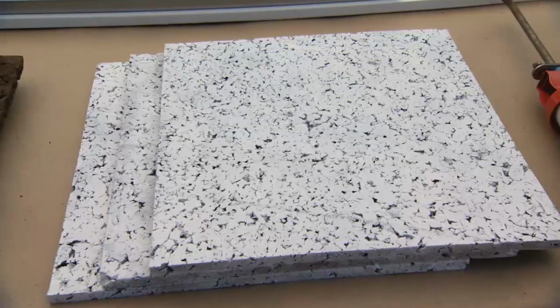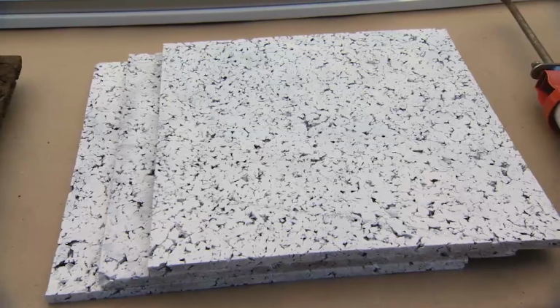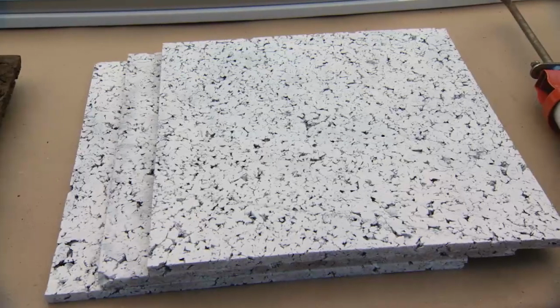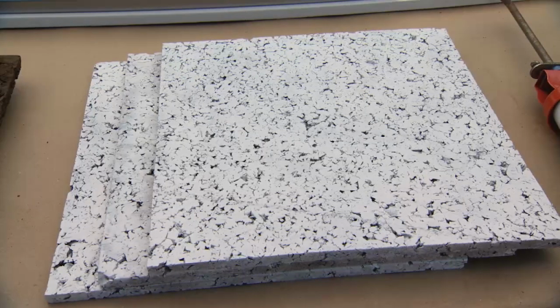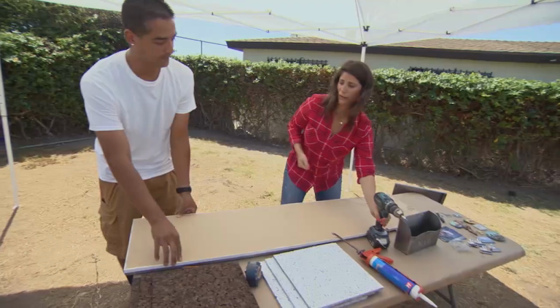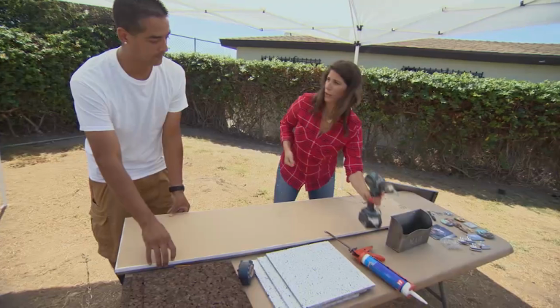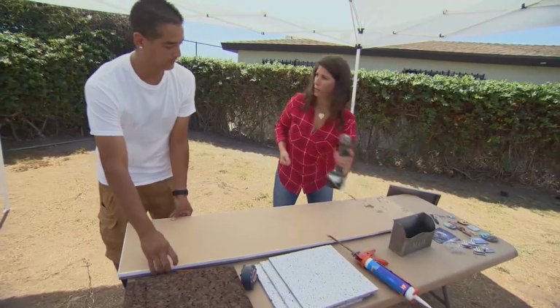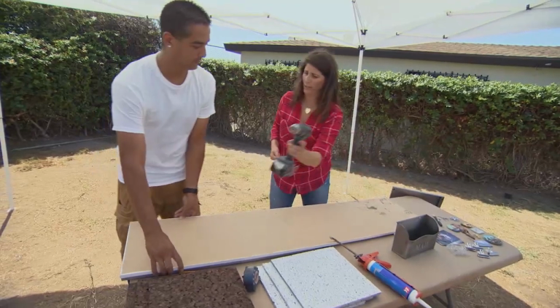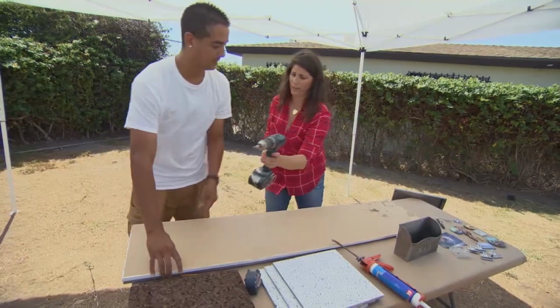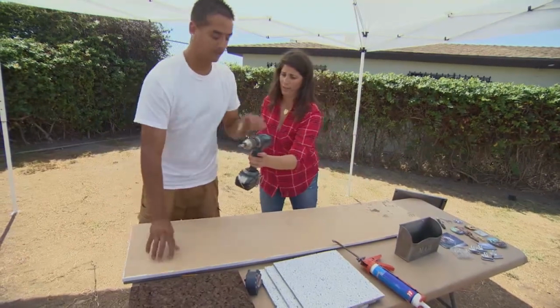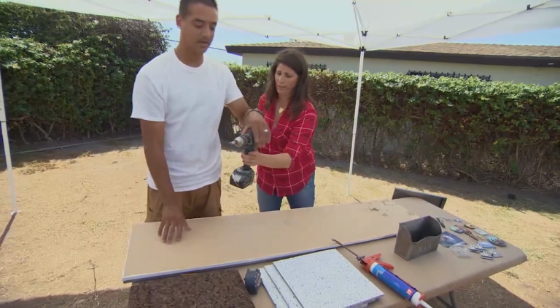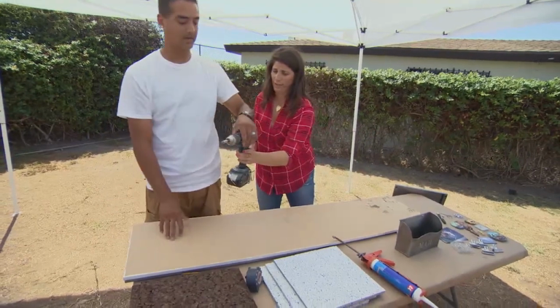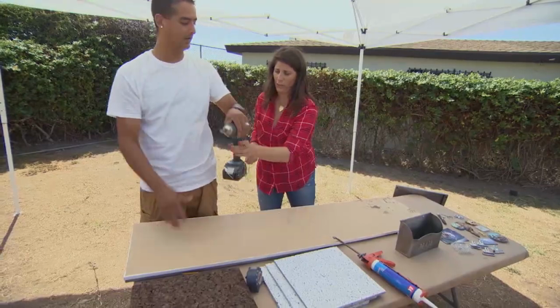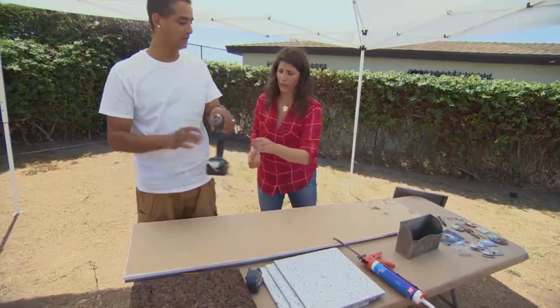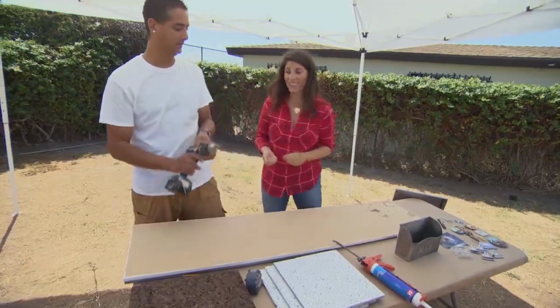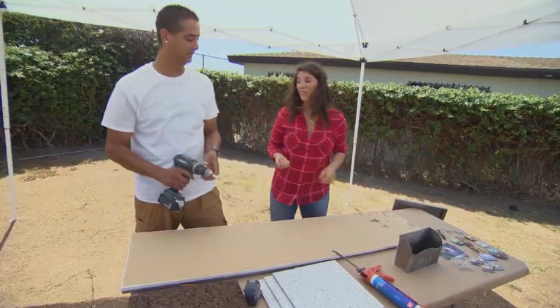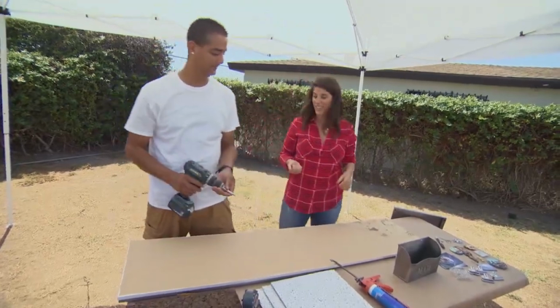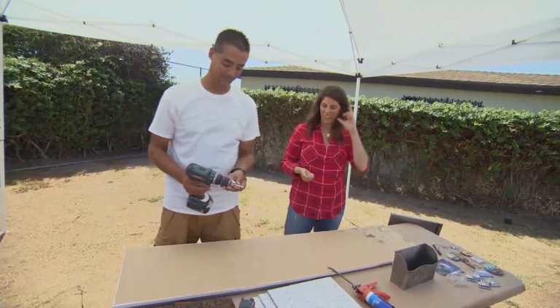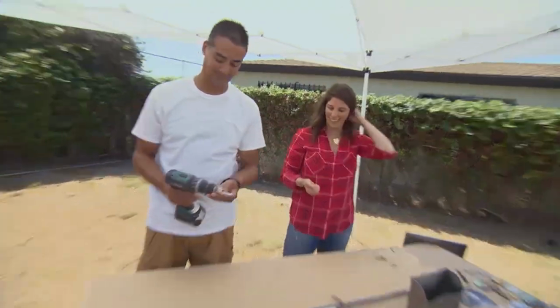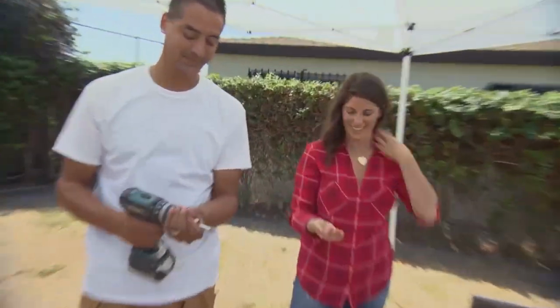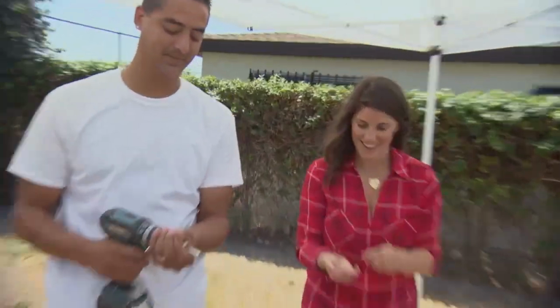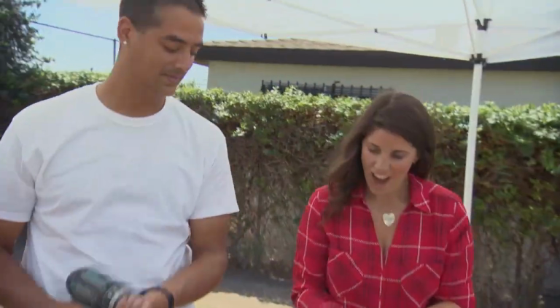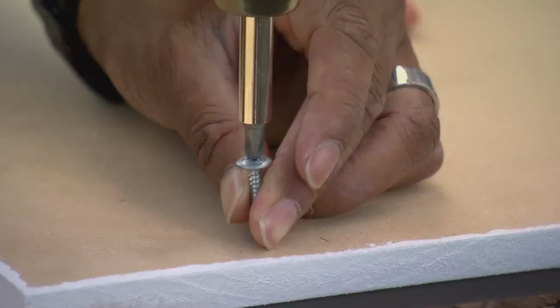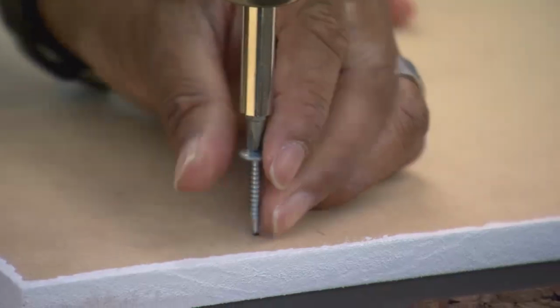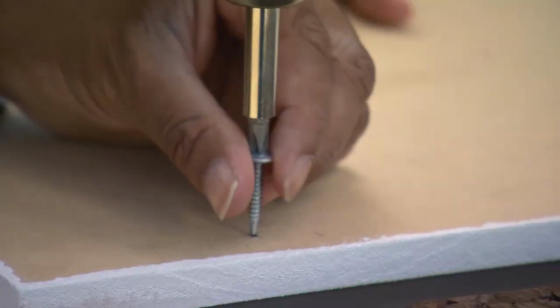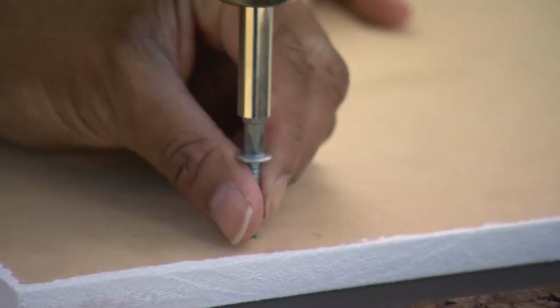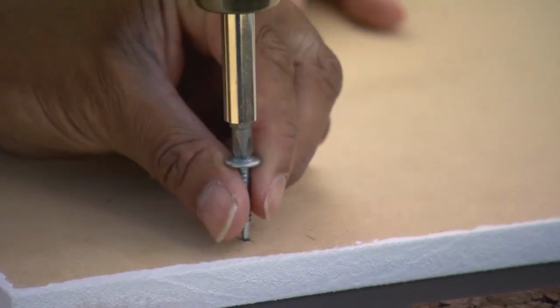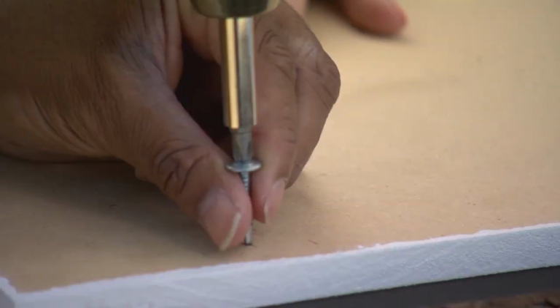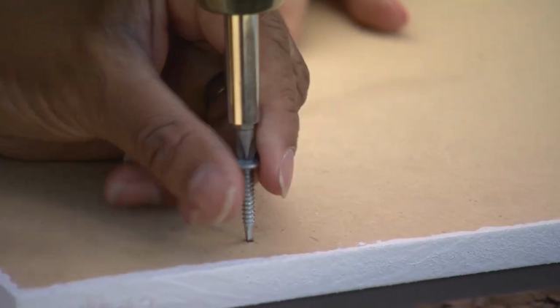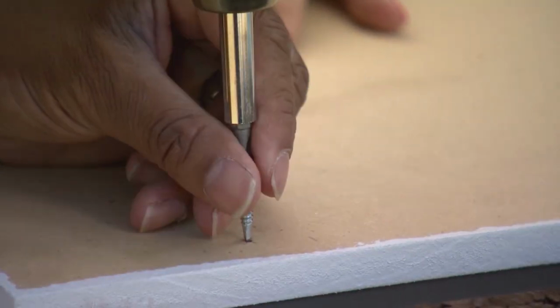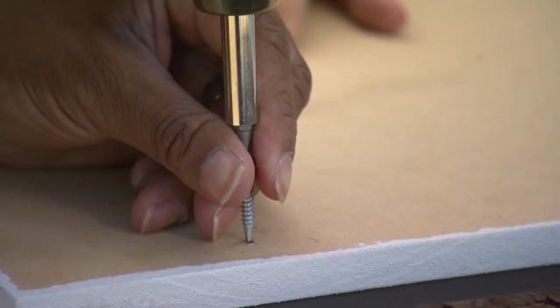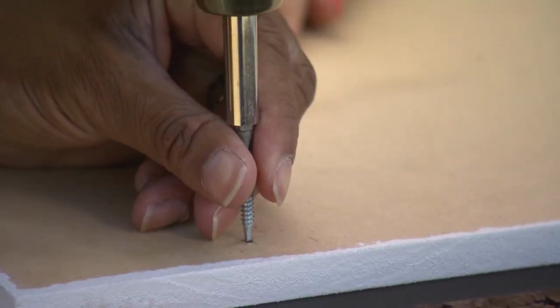Now, I'm going to give you the fun drill. And we're just going to go right through both layers.